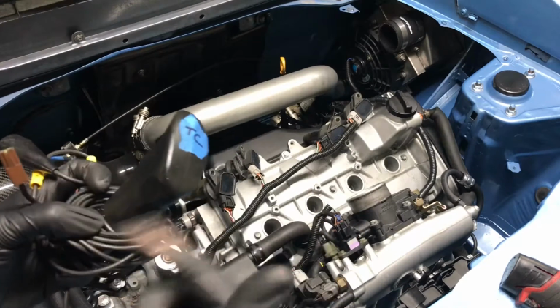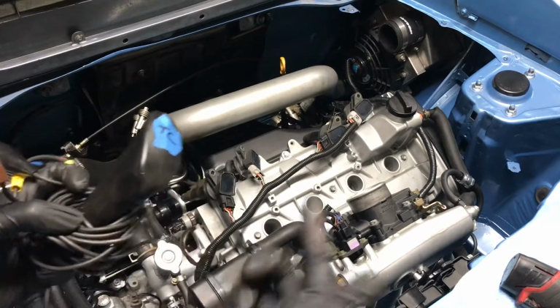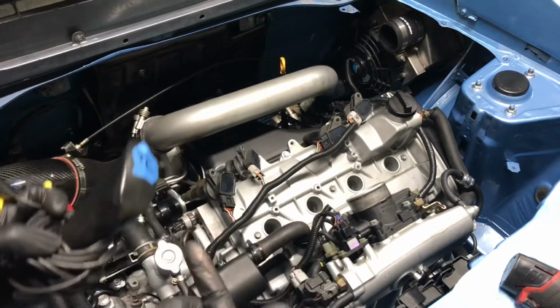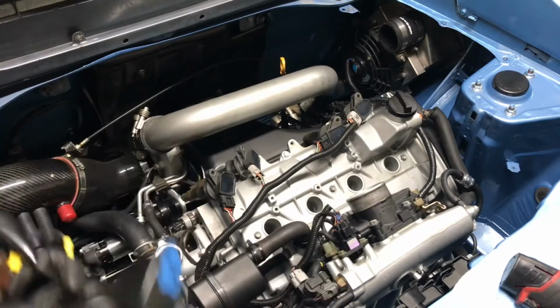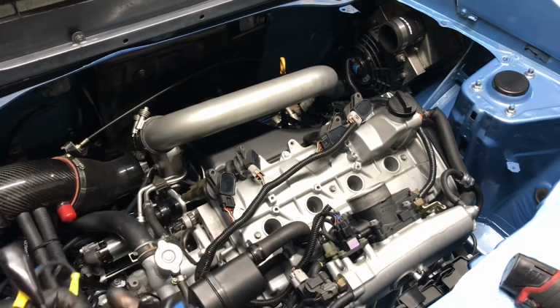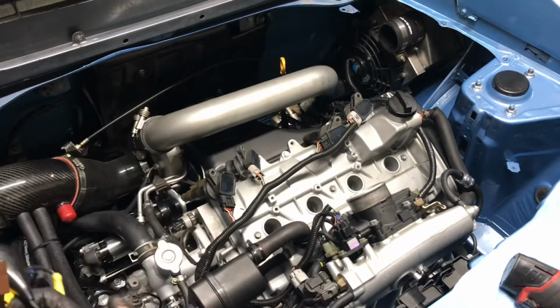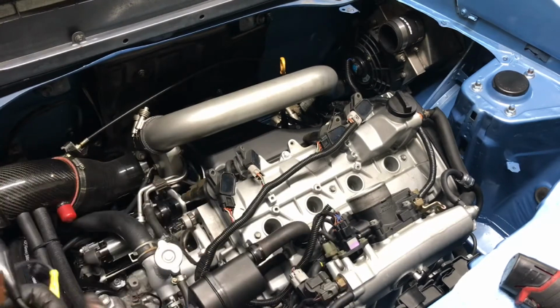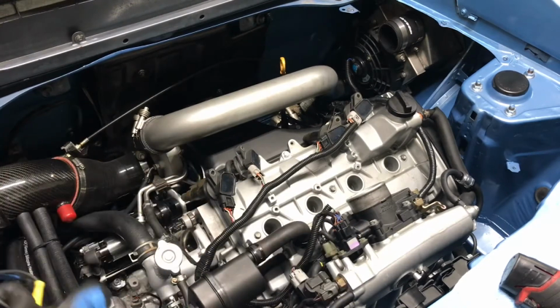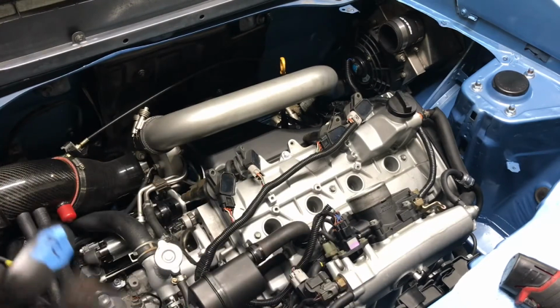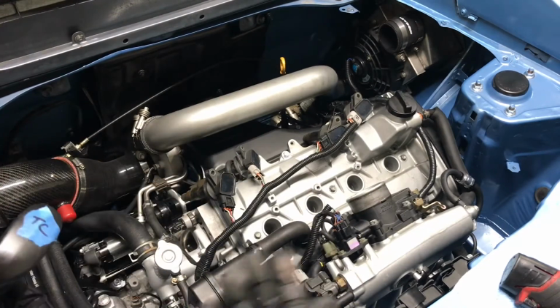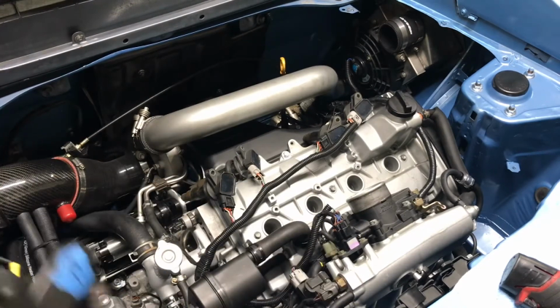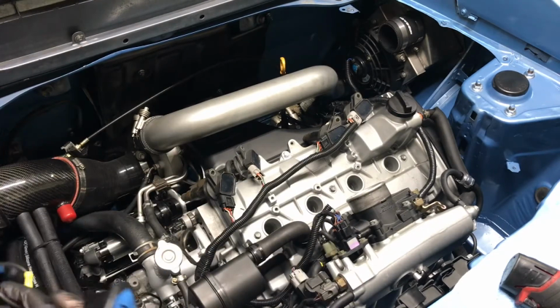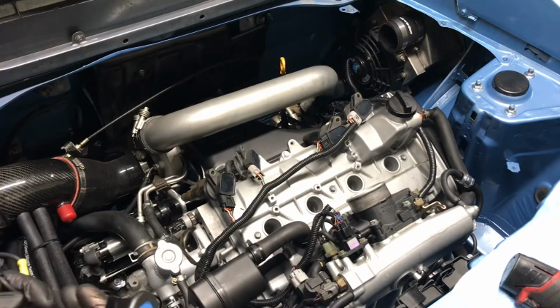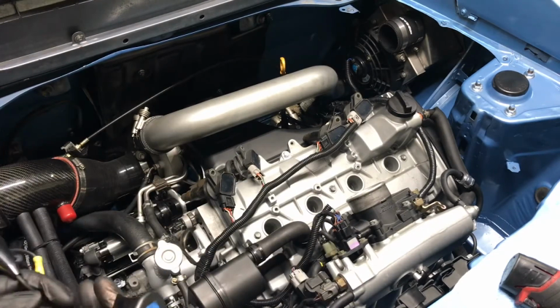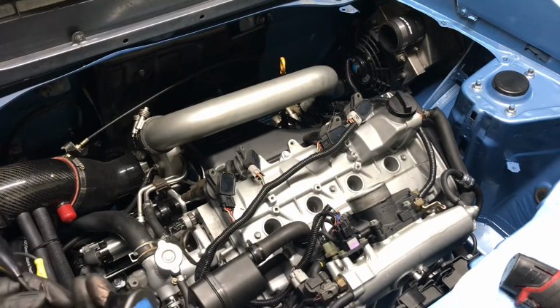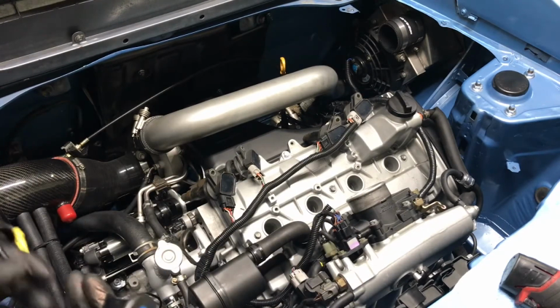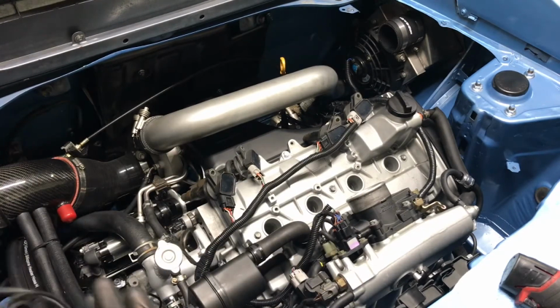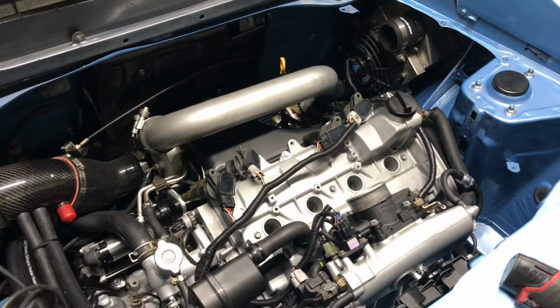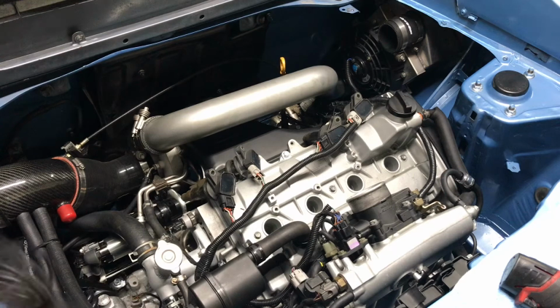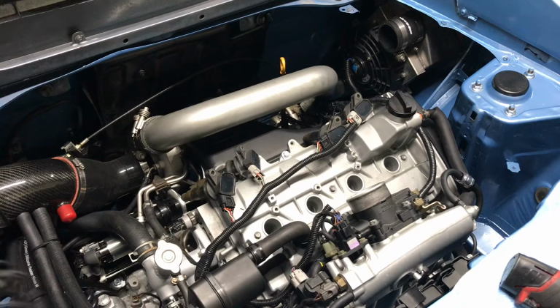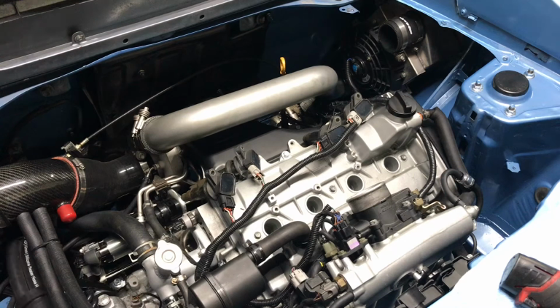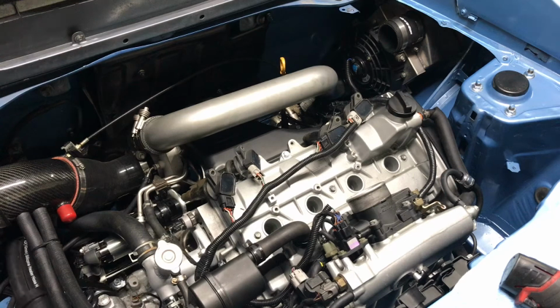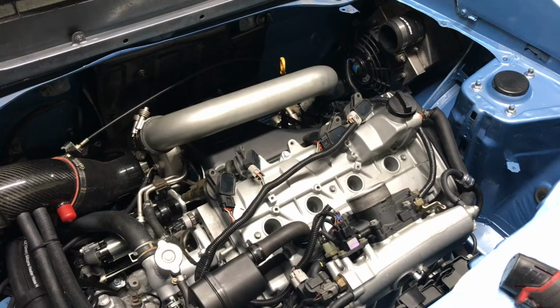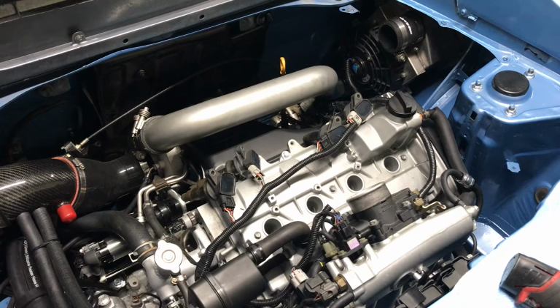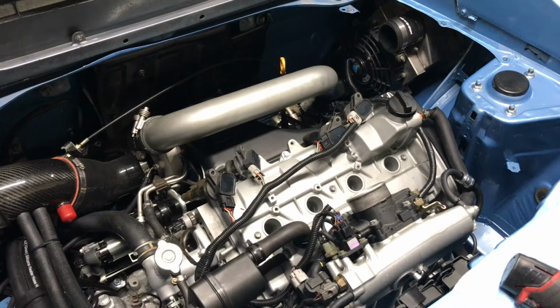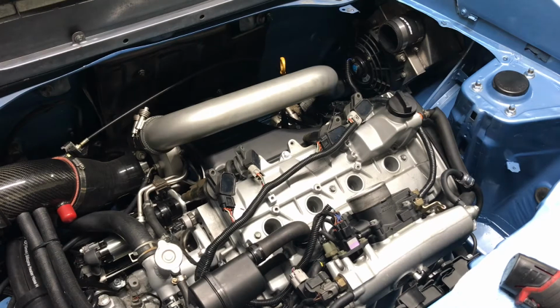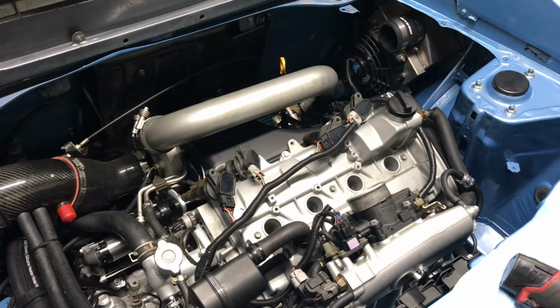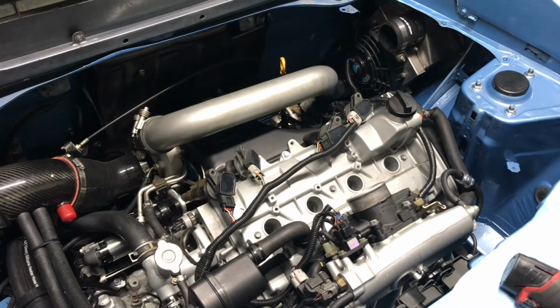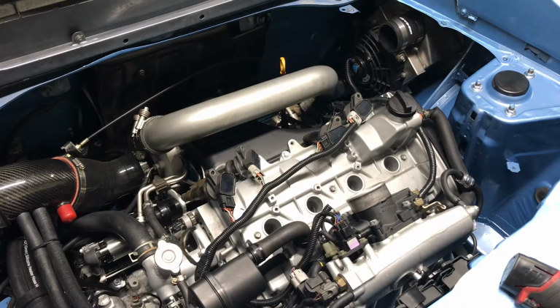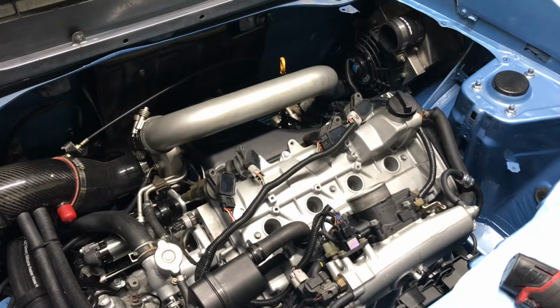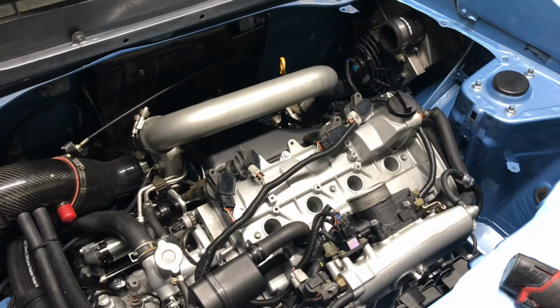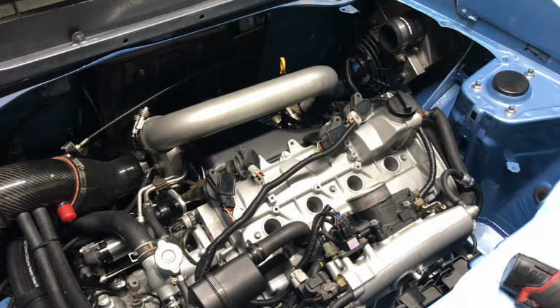When you click it, it pretty much cranks the flywheel, and that's how we get the compression reading — making the piston go up and down.